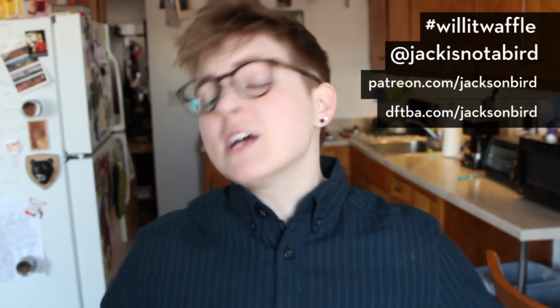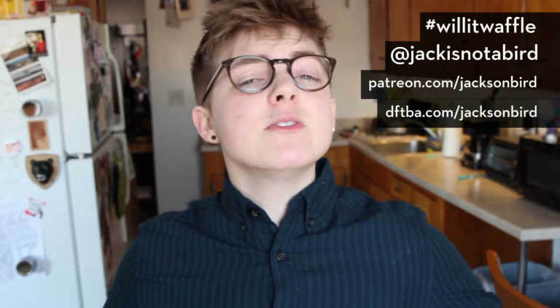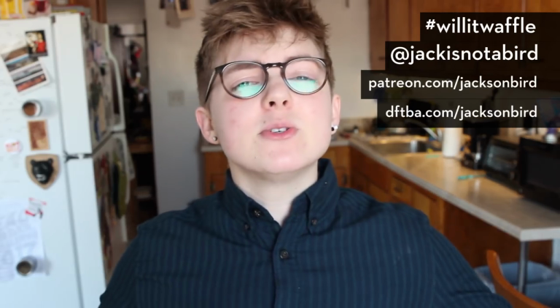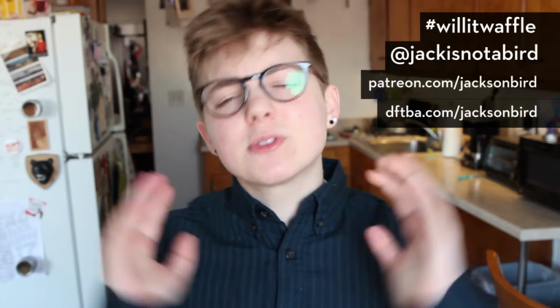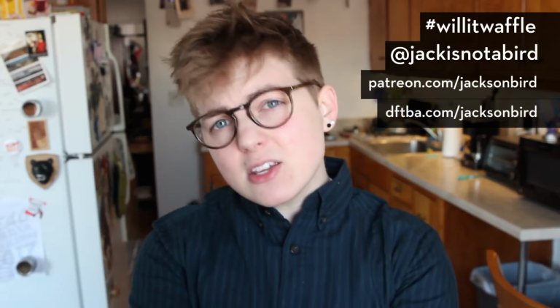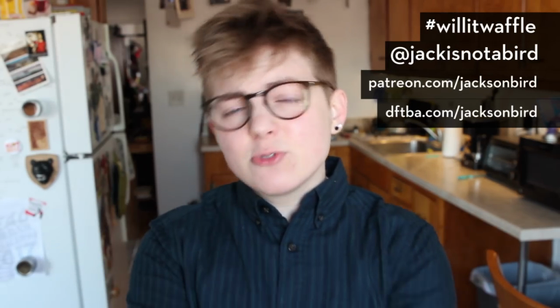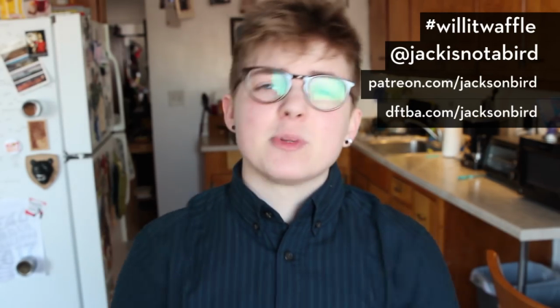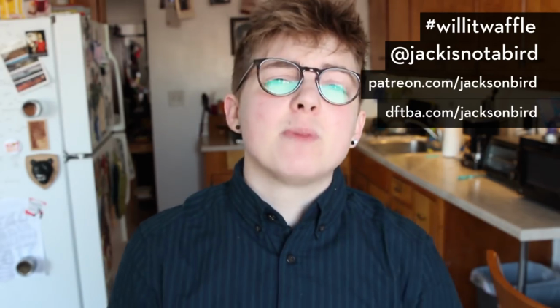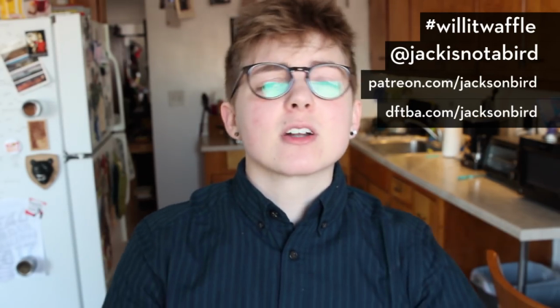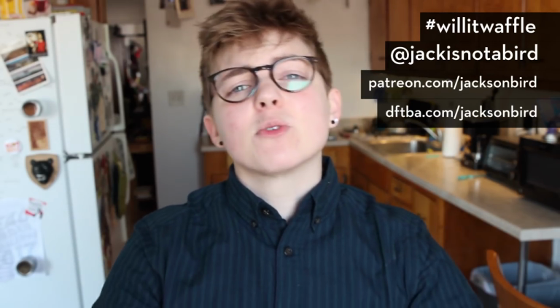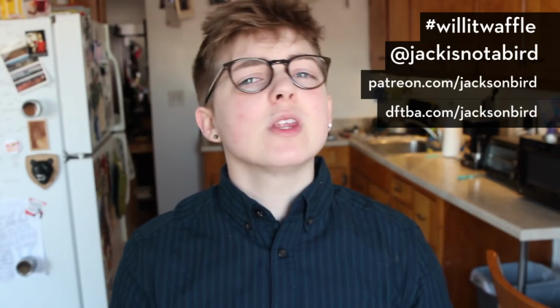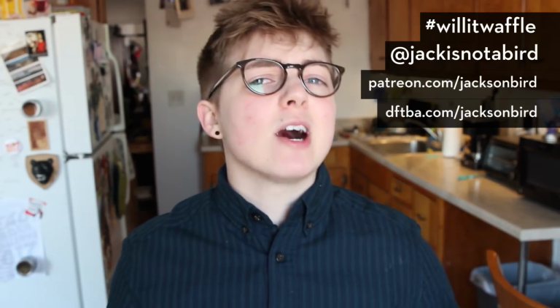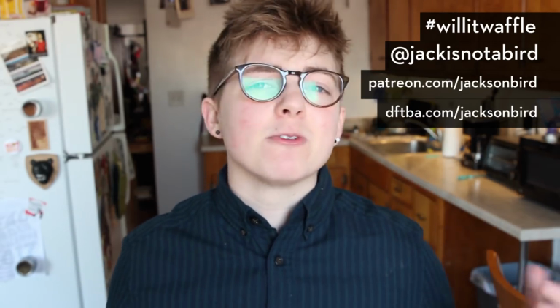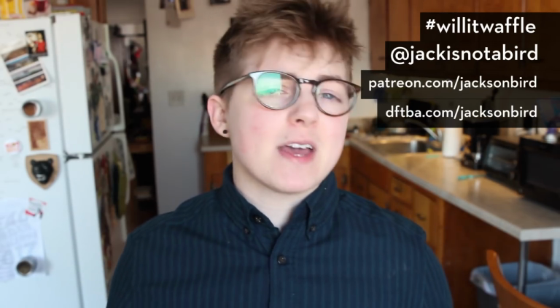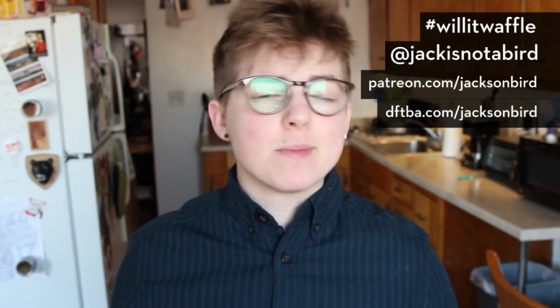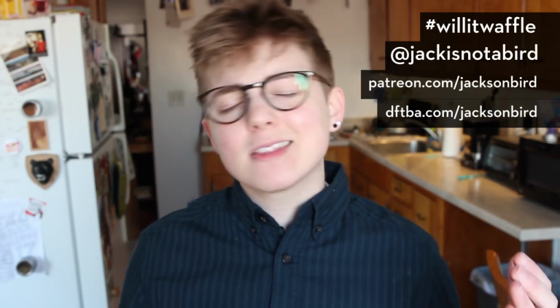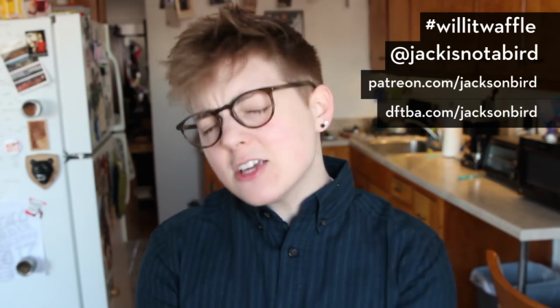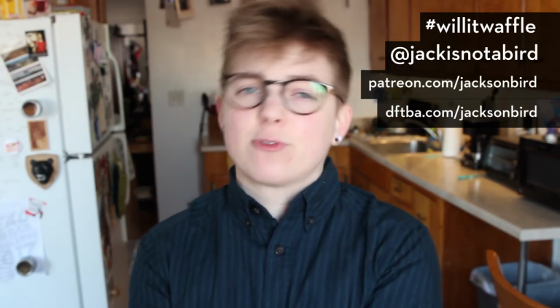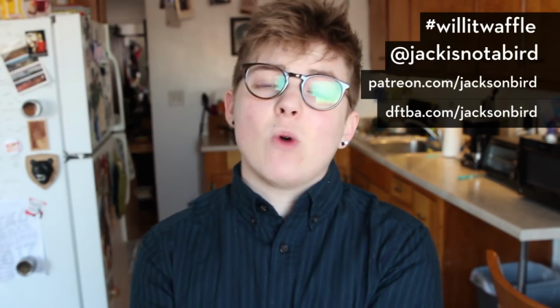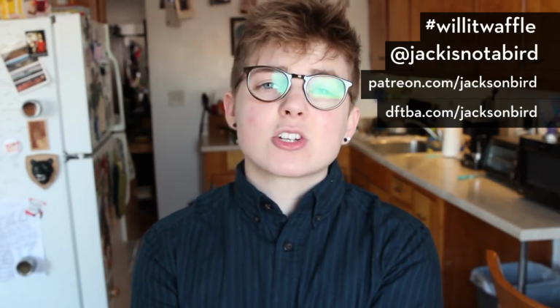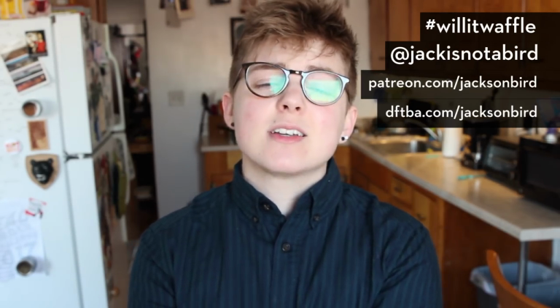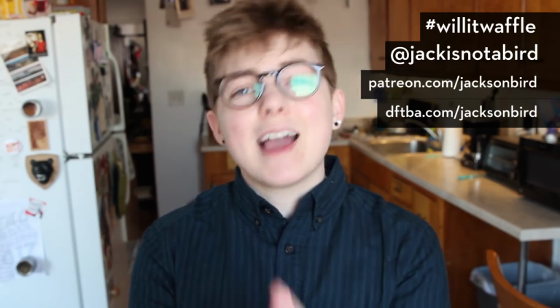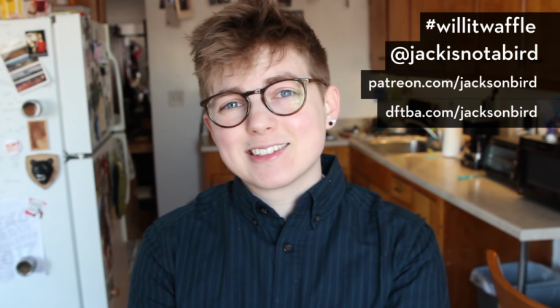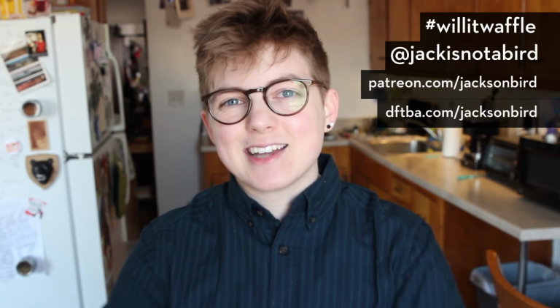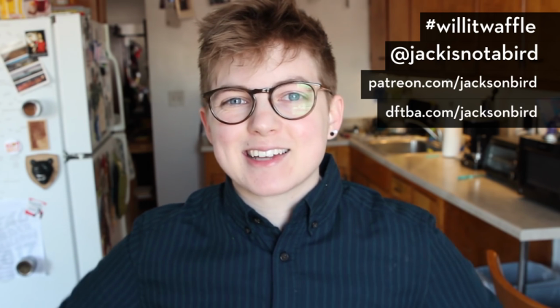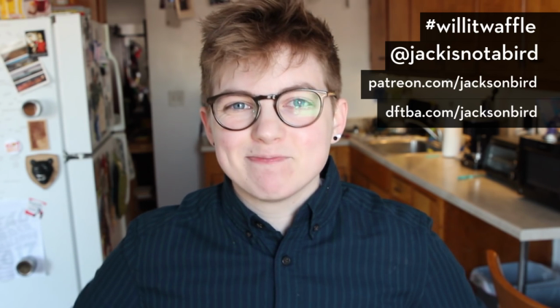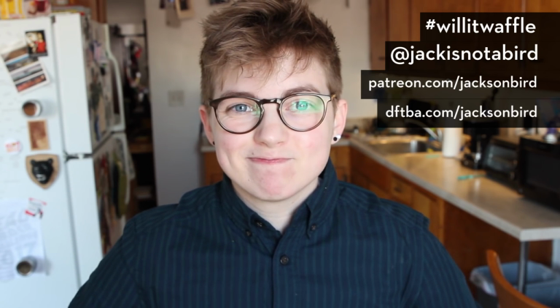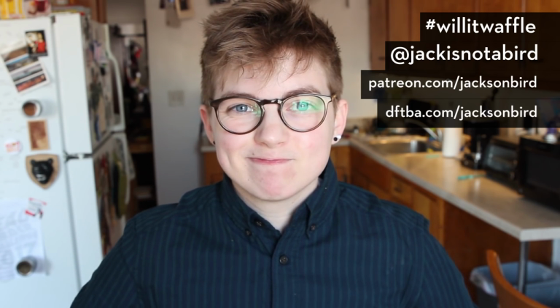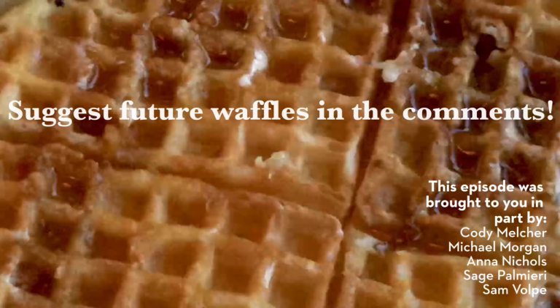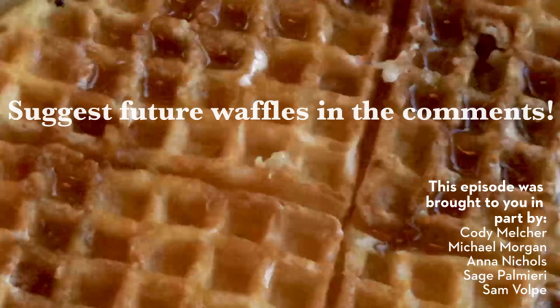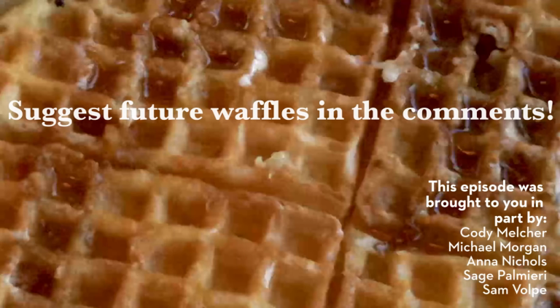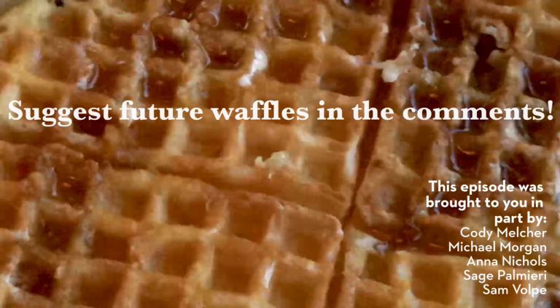Whatever you do, thank you for being a part of the Will It Waffle fam. Thank you for watching and I'll see you next time. Bye!